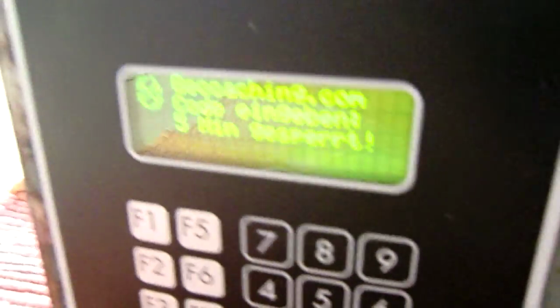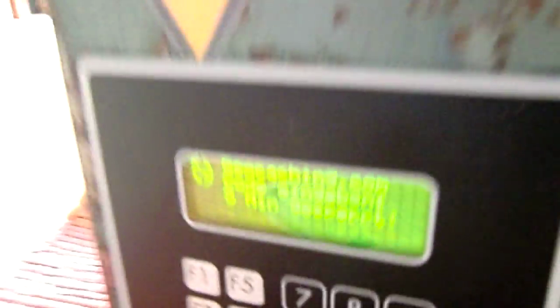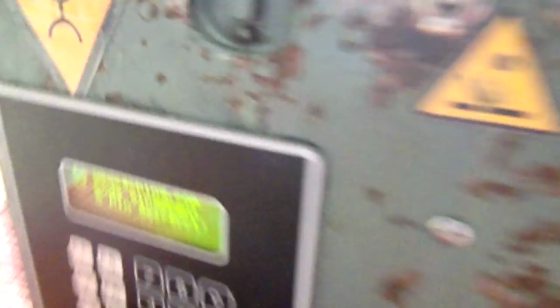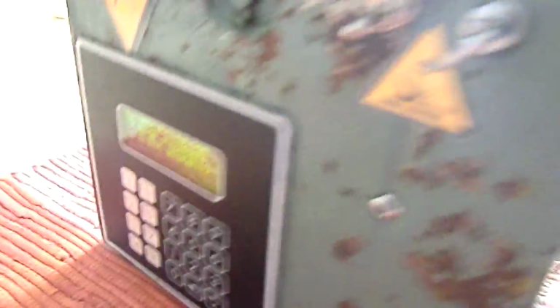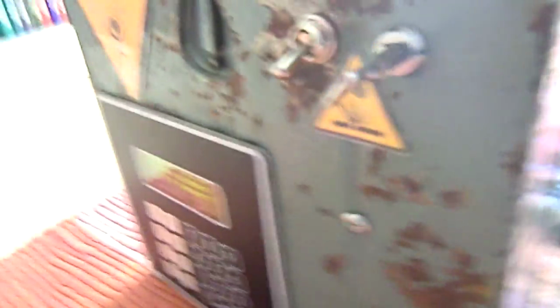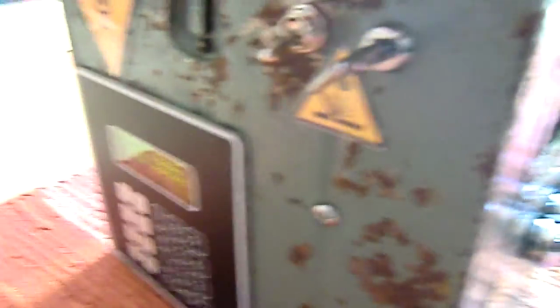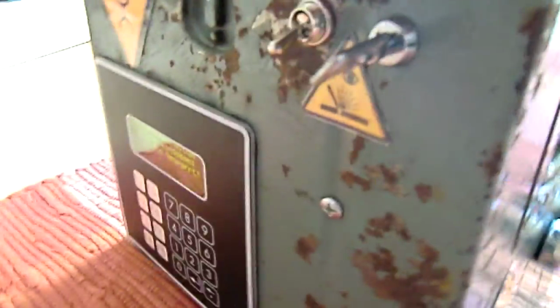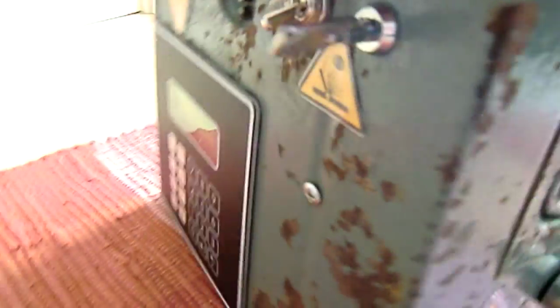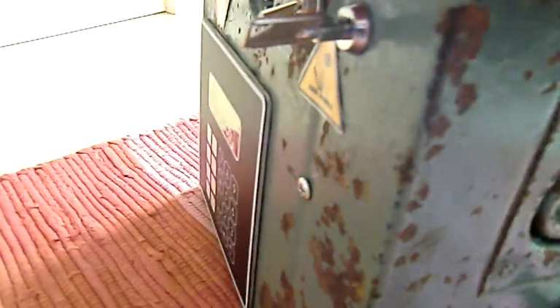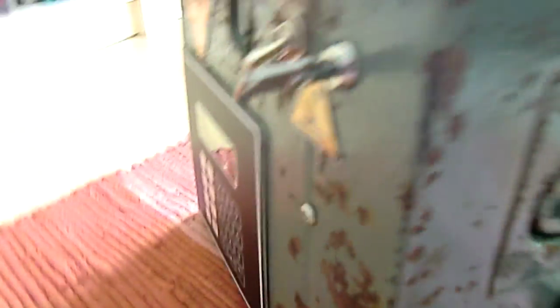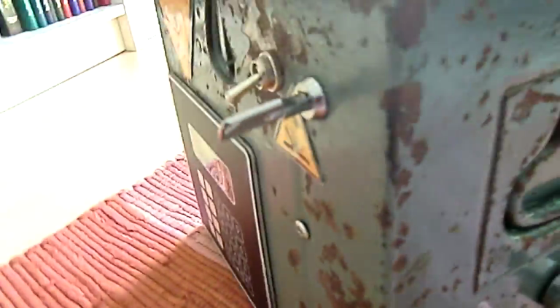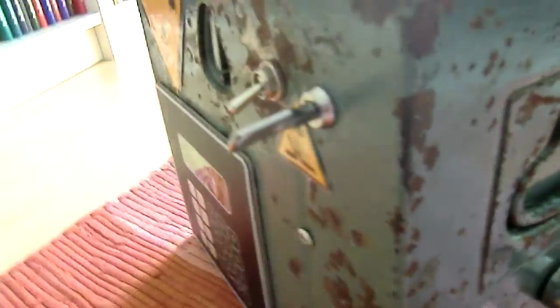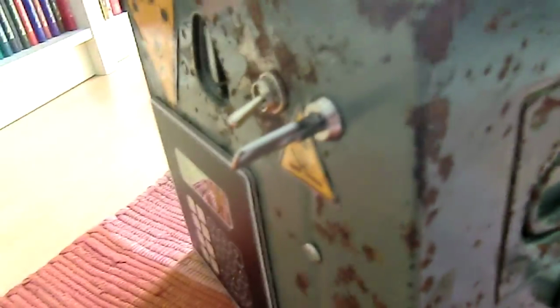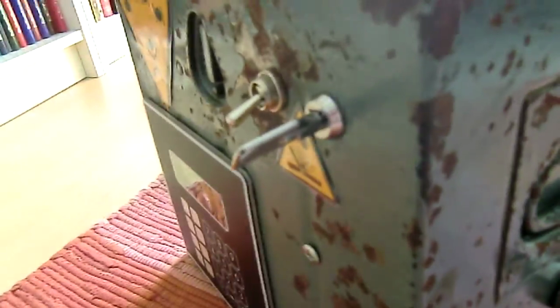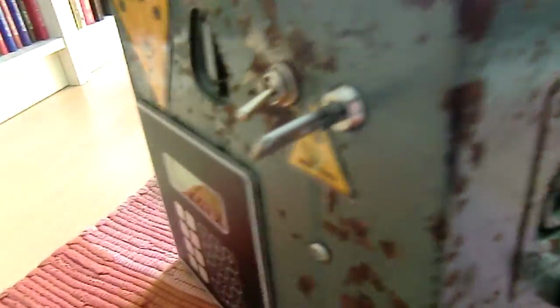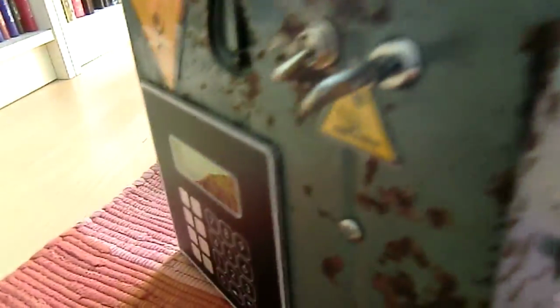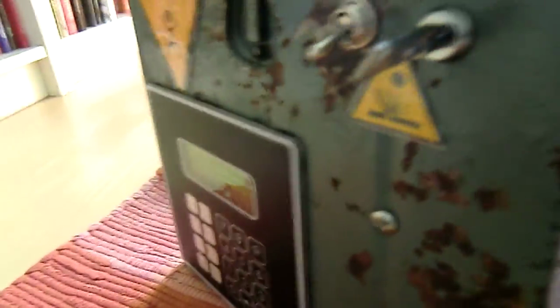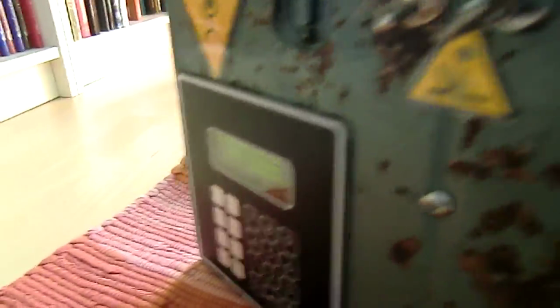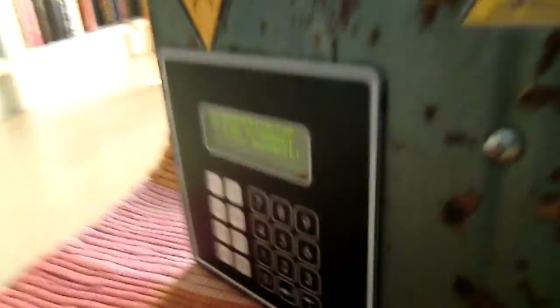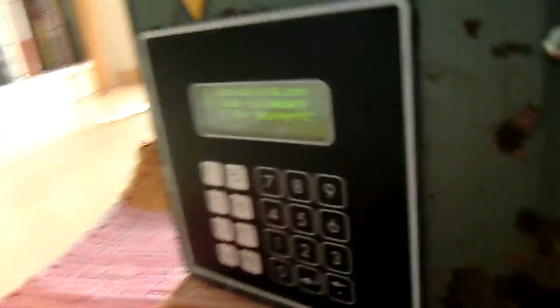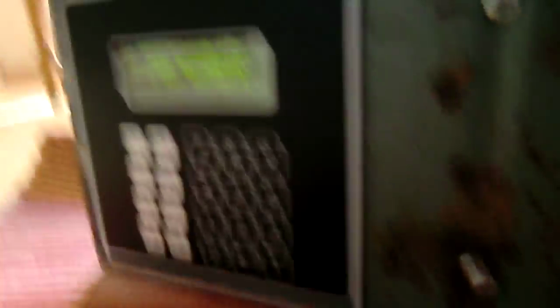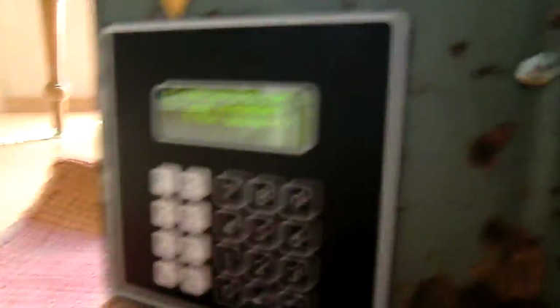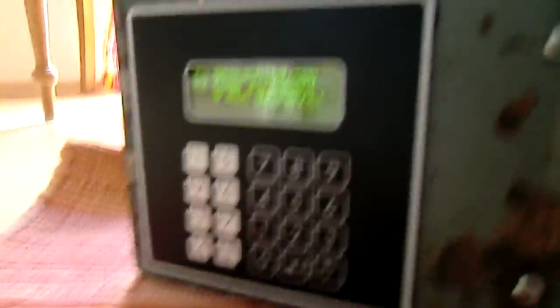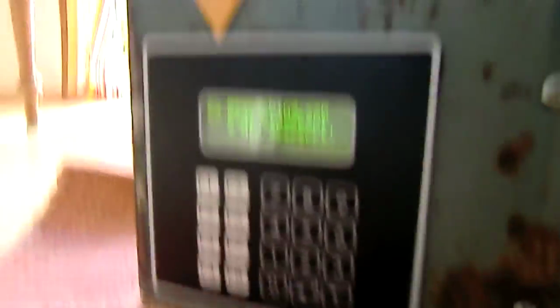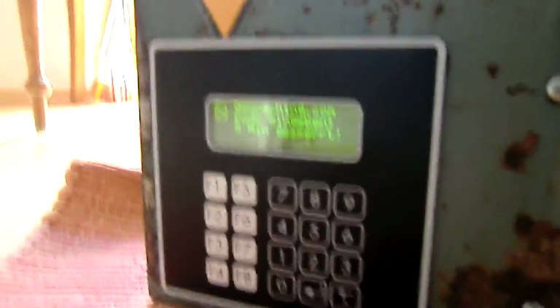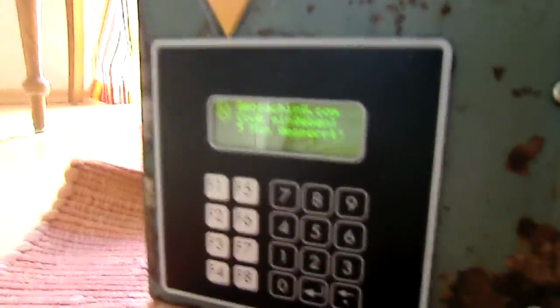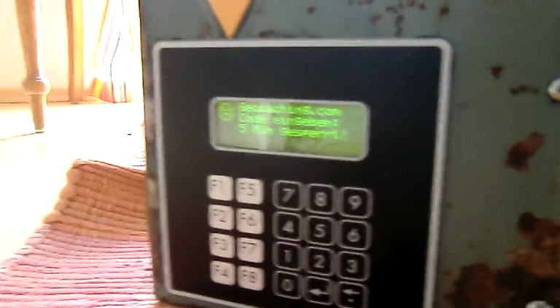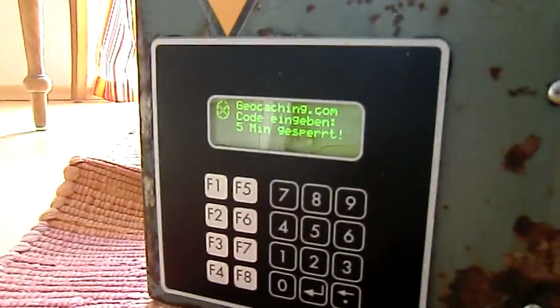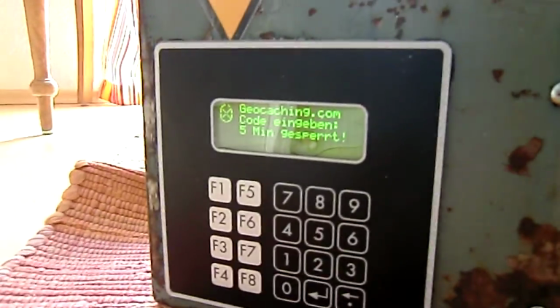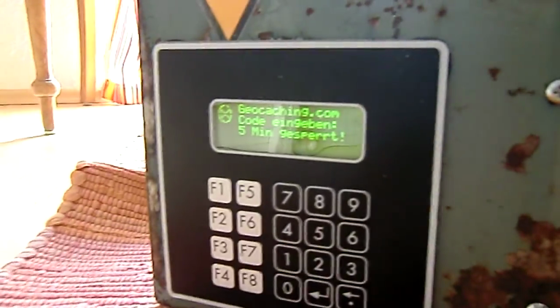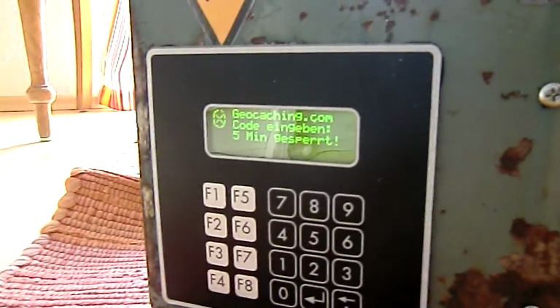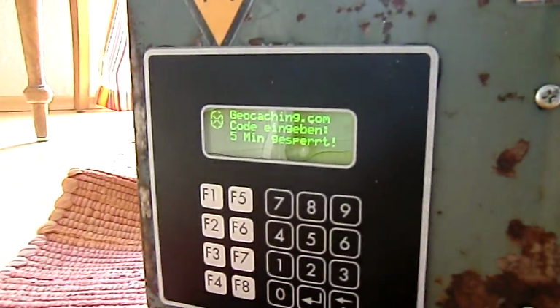No, it won't. Because the Arduino is programmed to write something into the EEPROM to guarantee it's locked for five minutes.